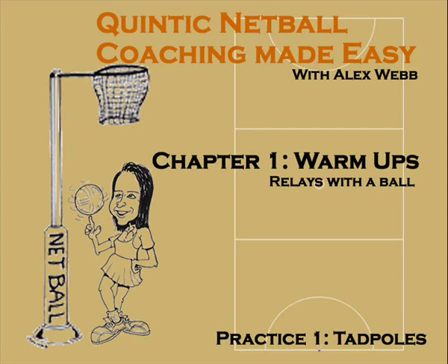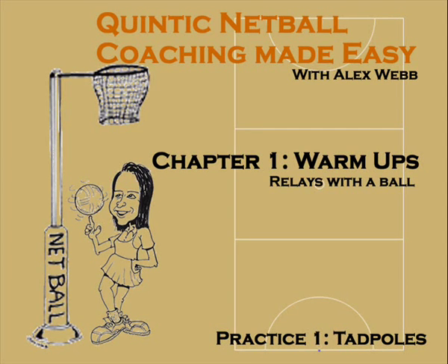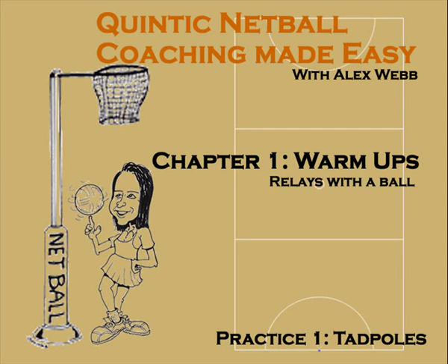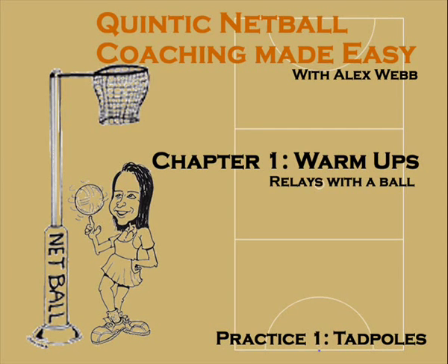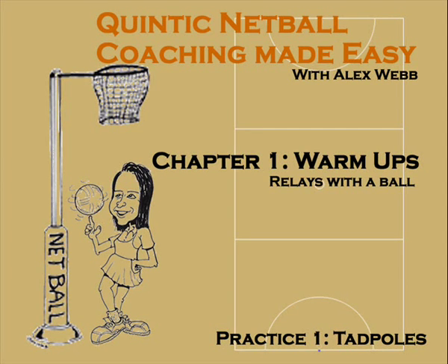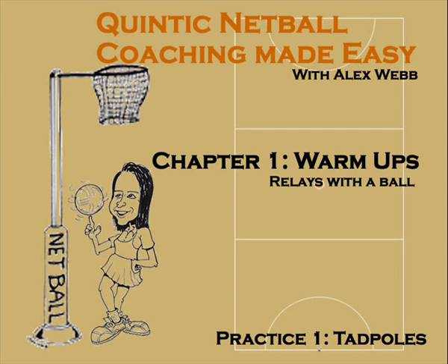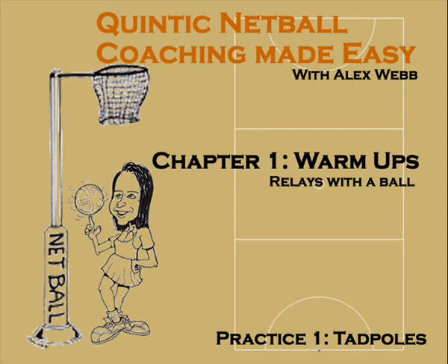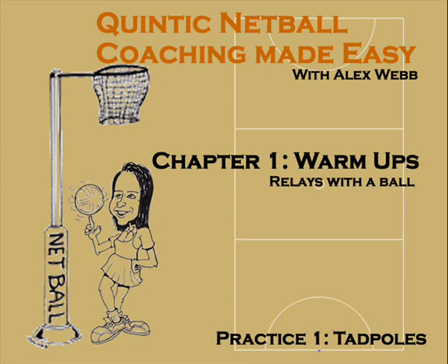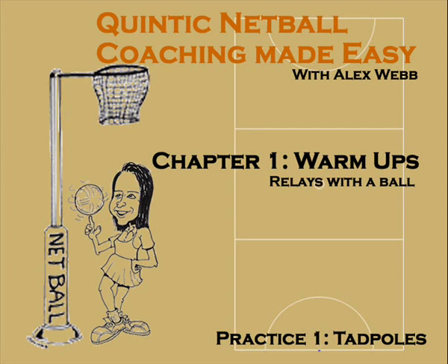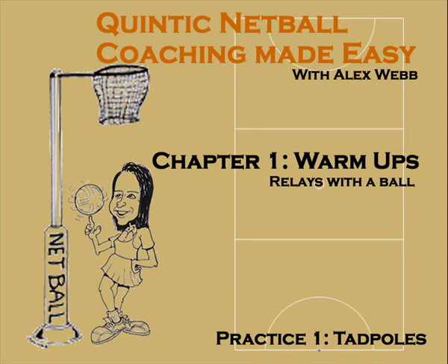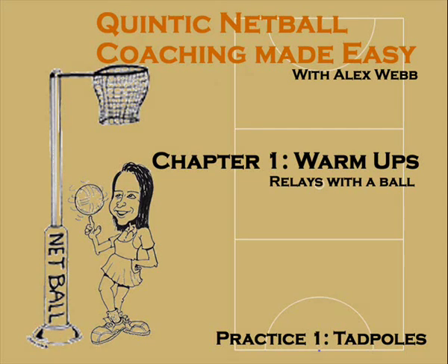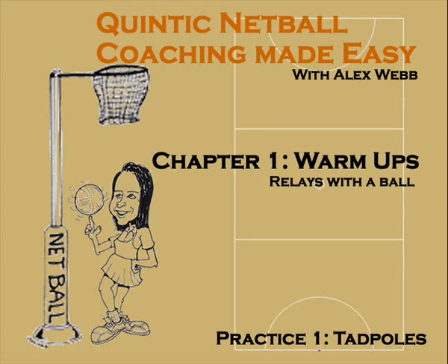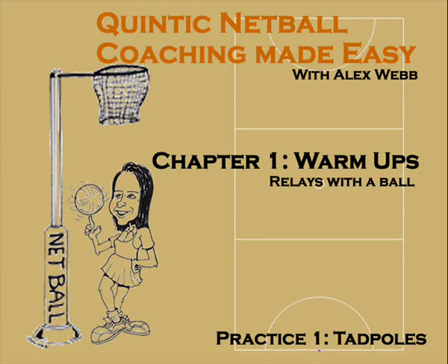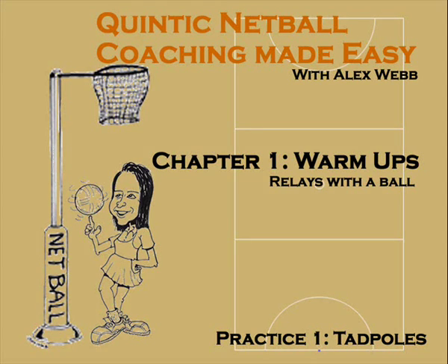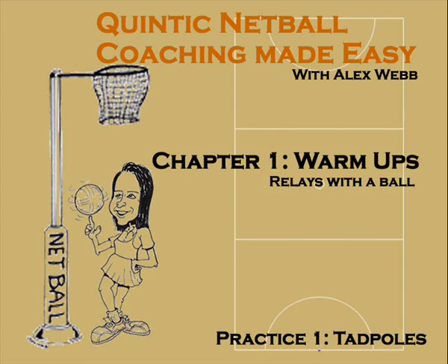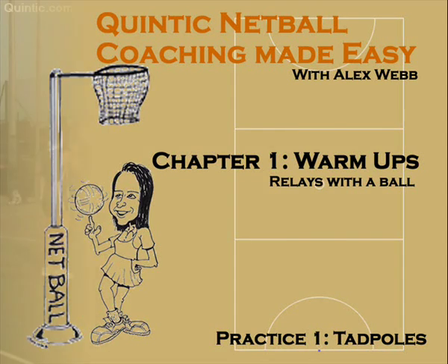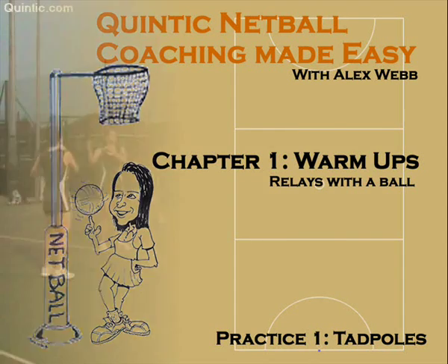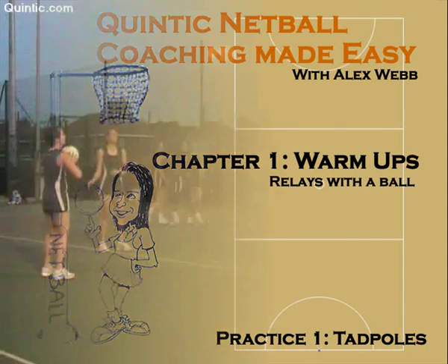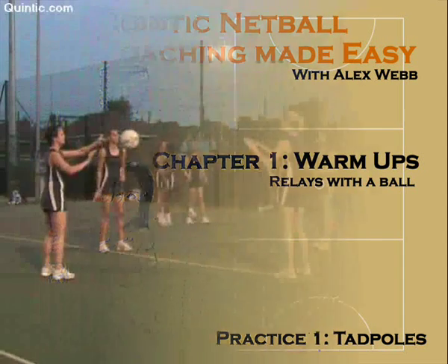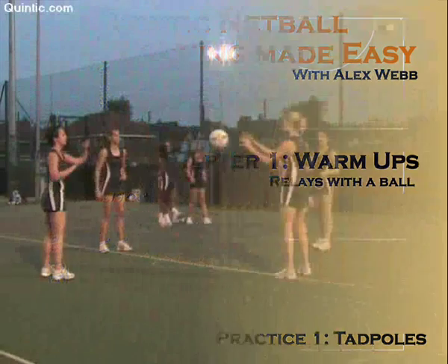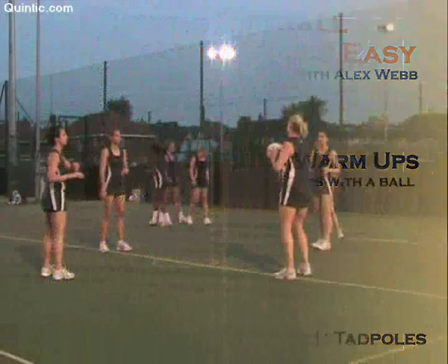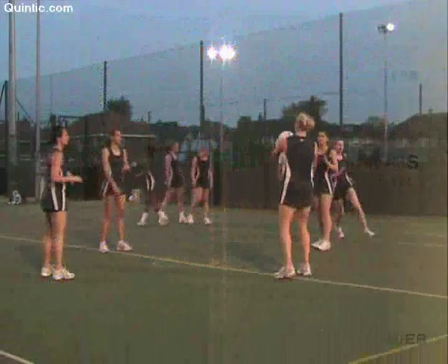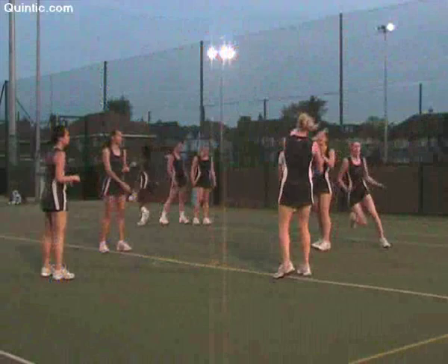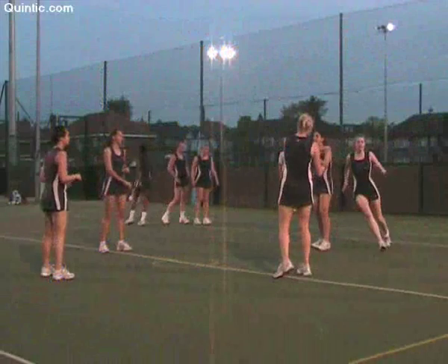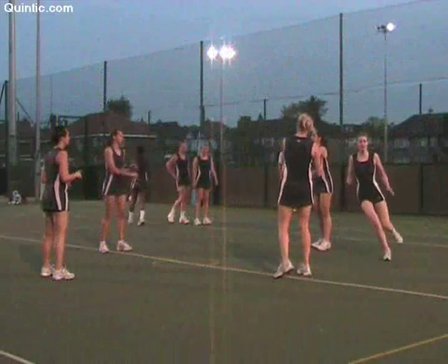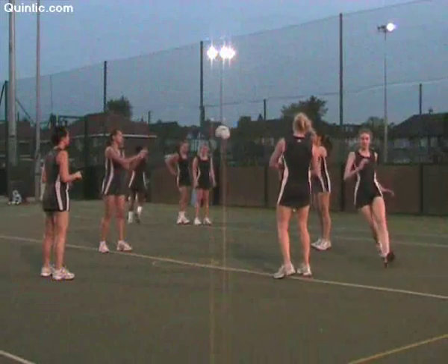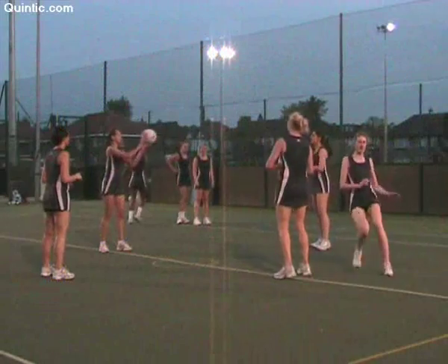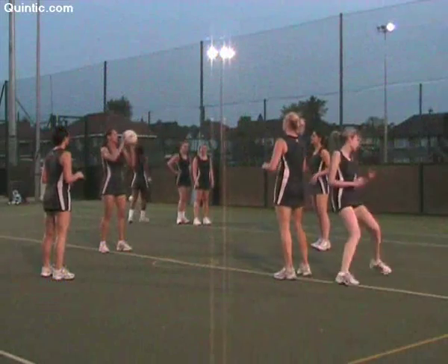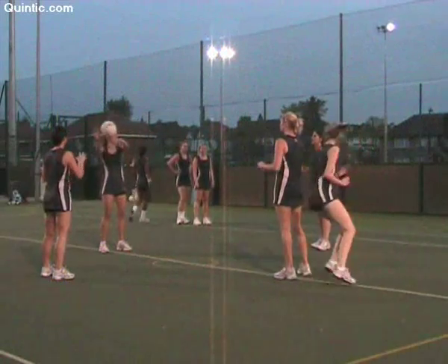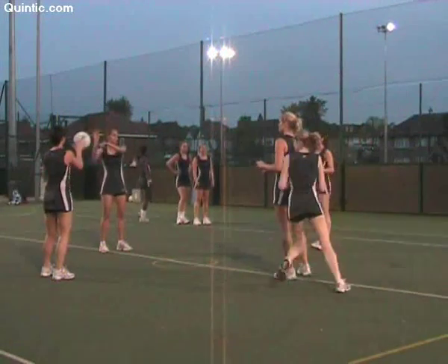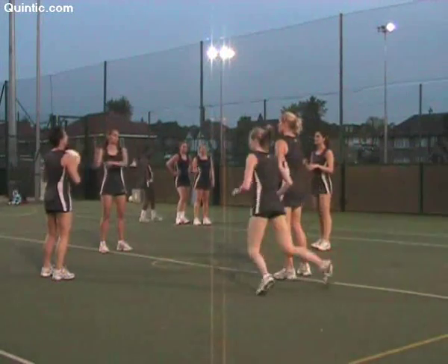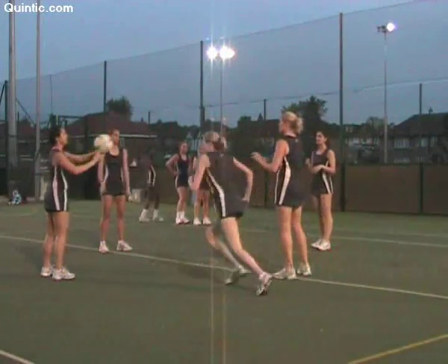Relays with a ball. Practice 1: Tadpoles. The Setup.